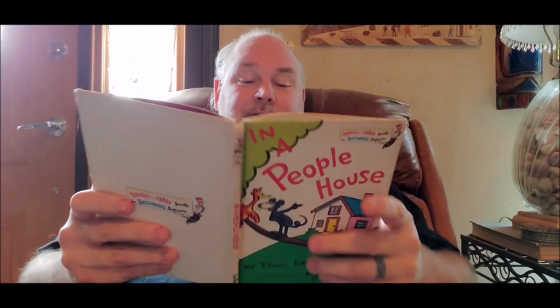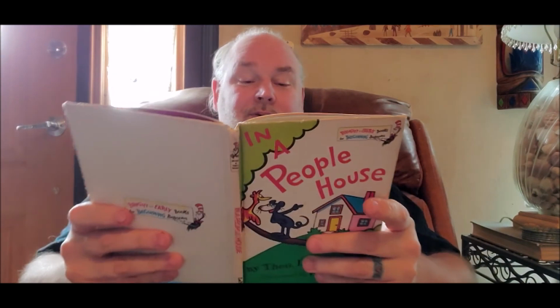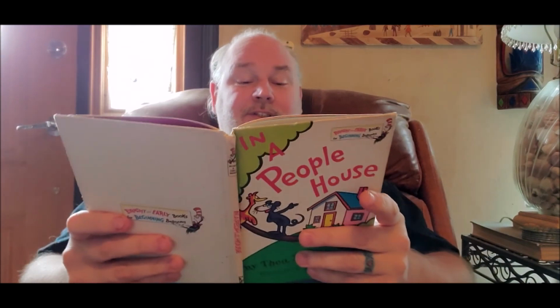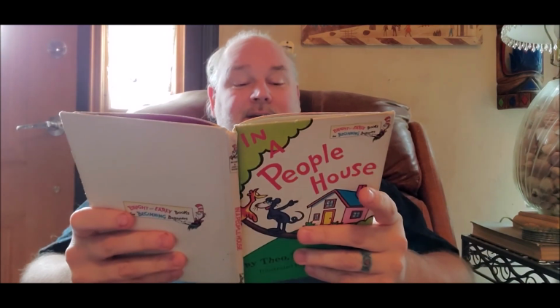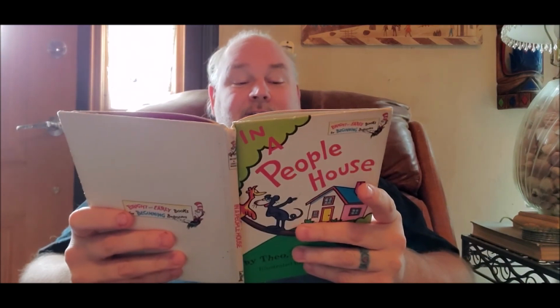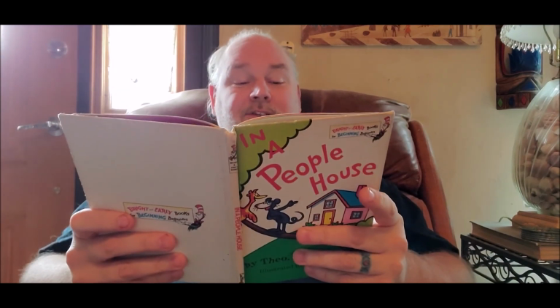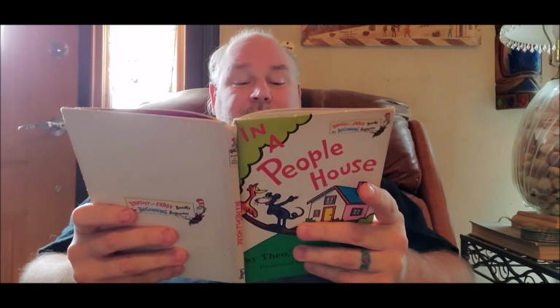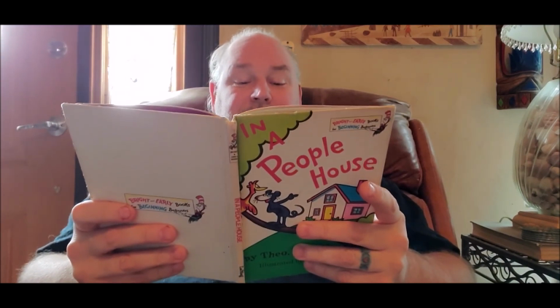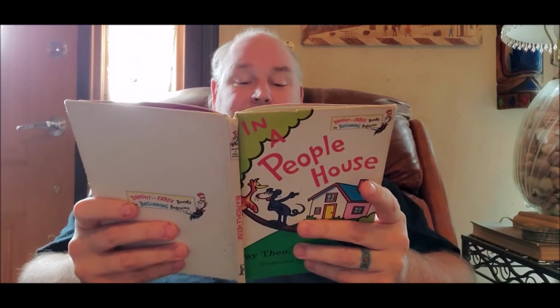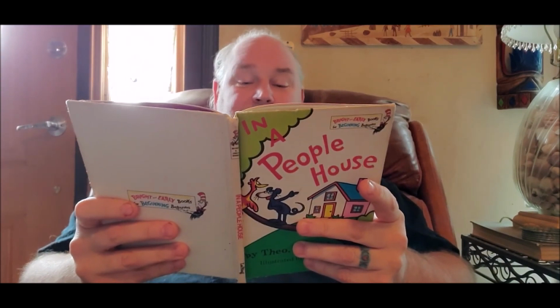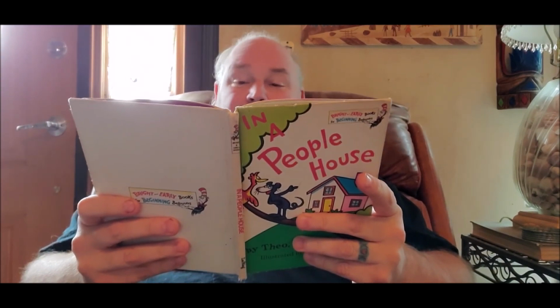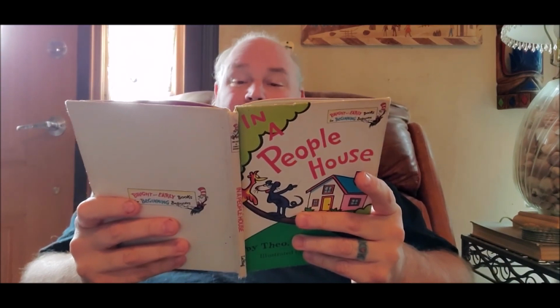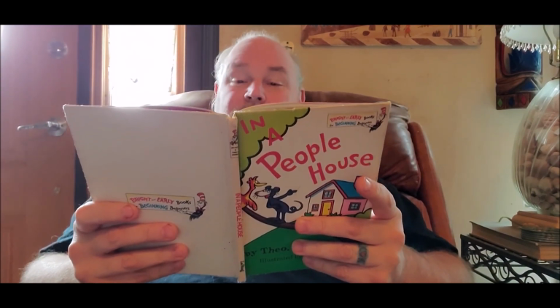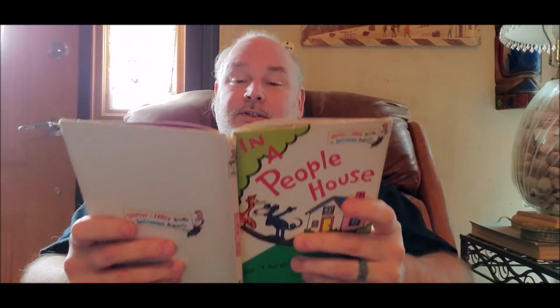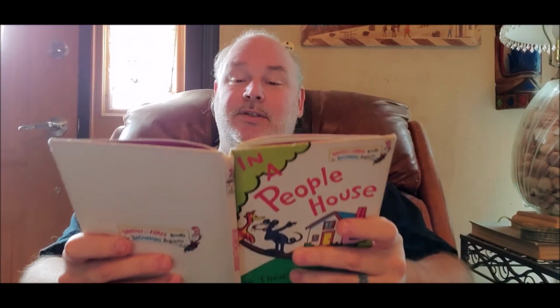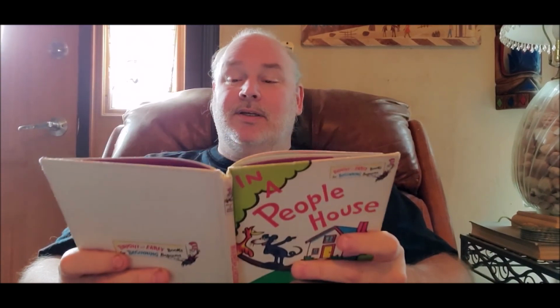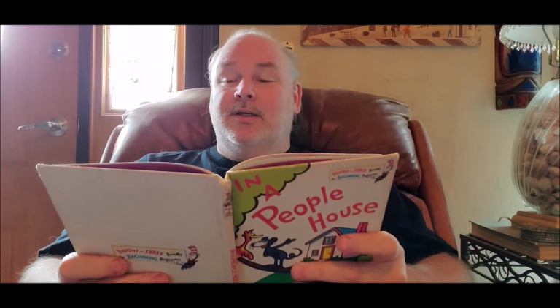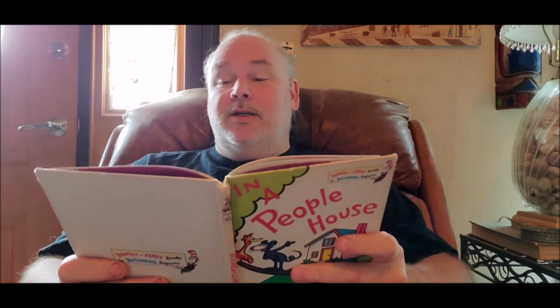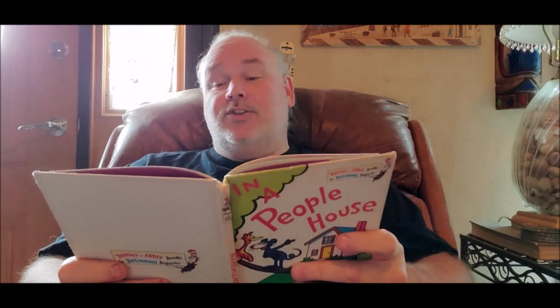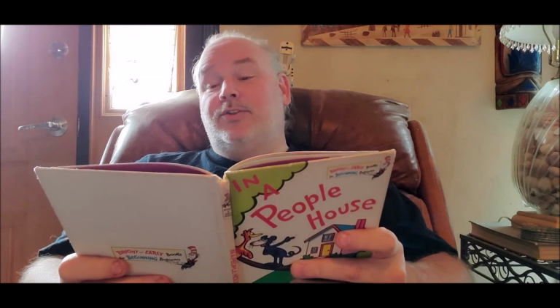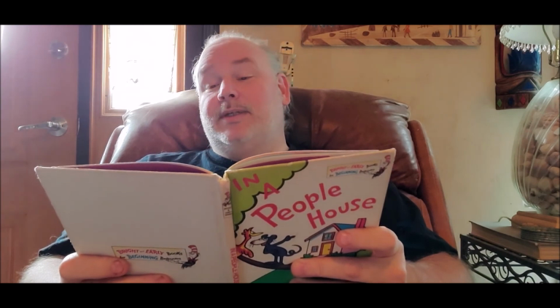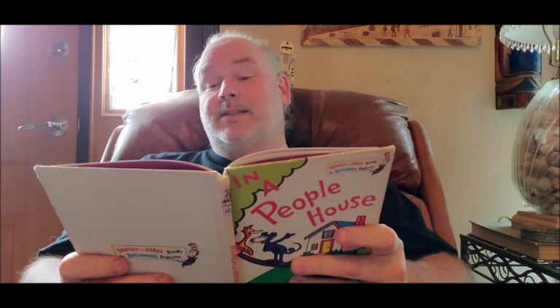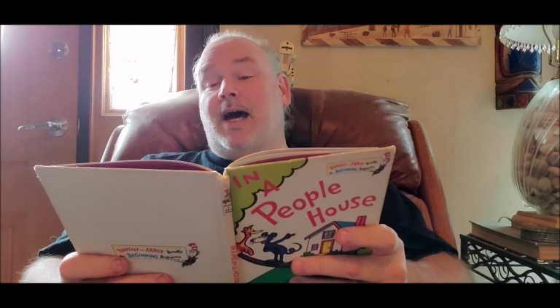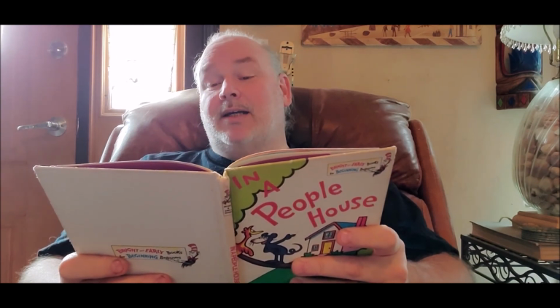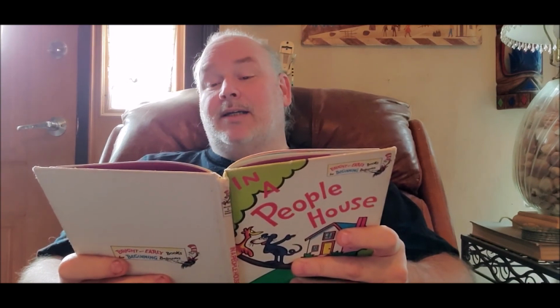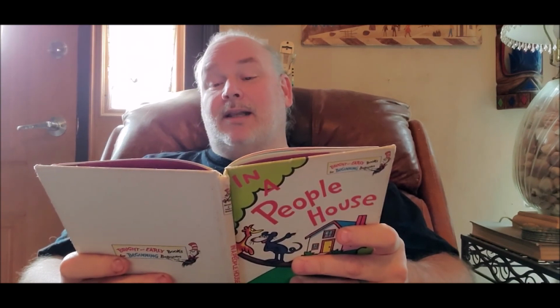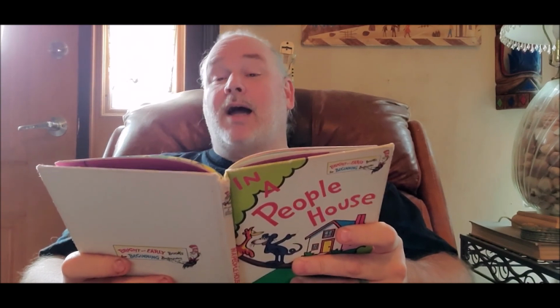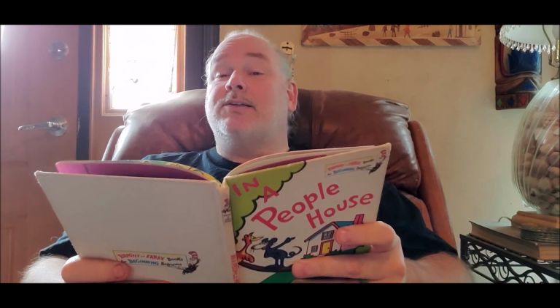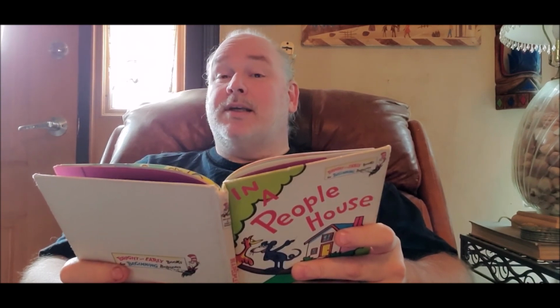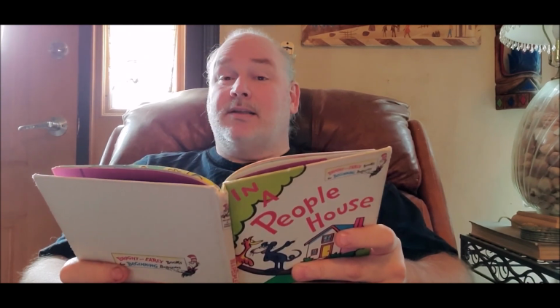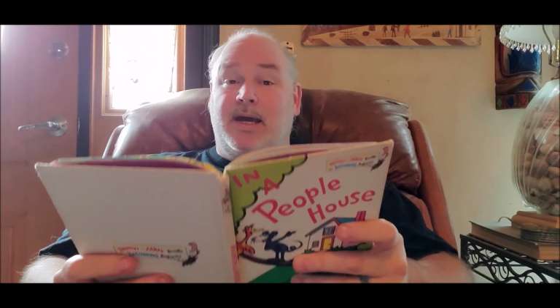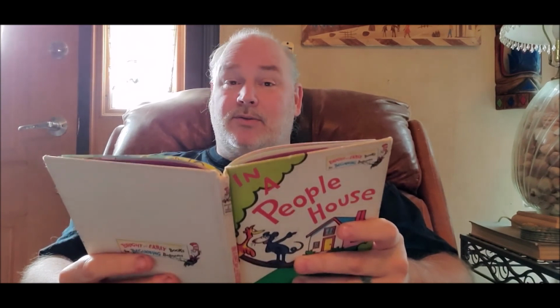You'll see a kitchen sink in a people house. A shoe and a sock and a clock, said the mouse.